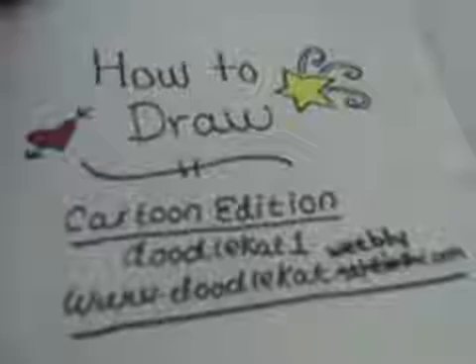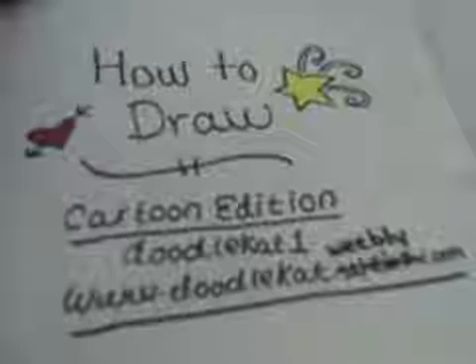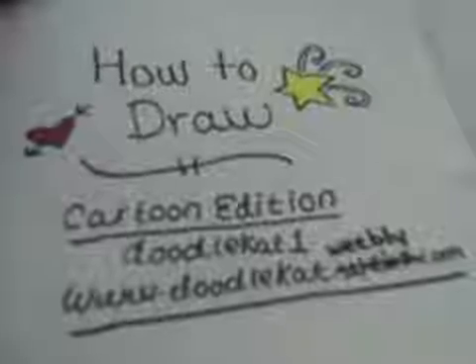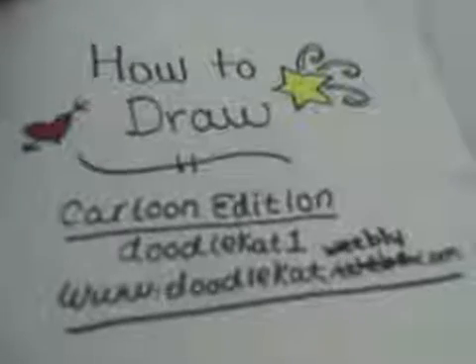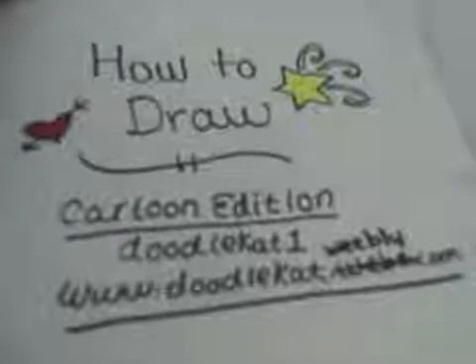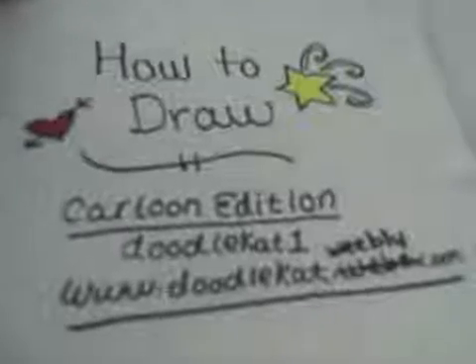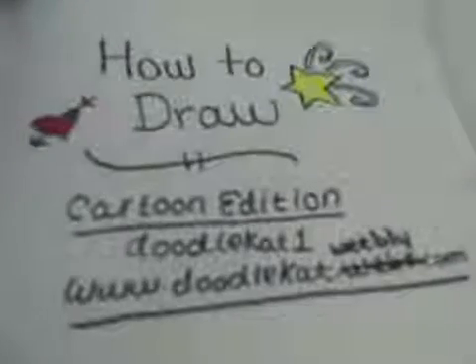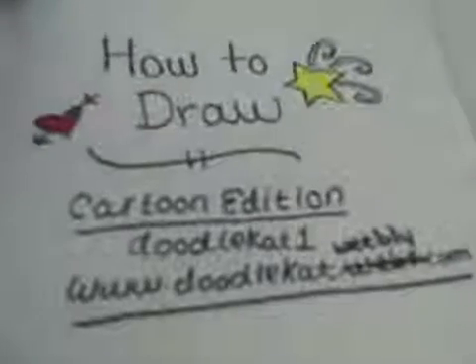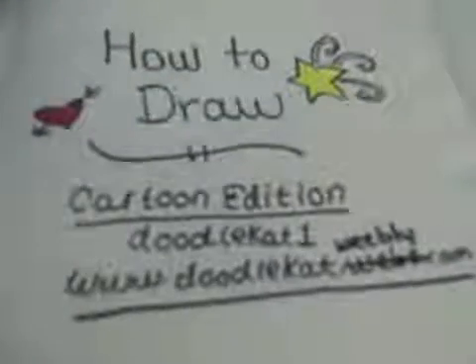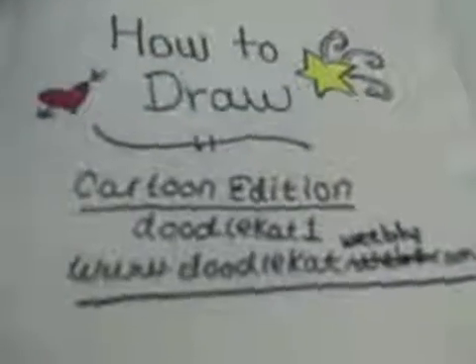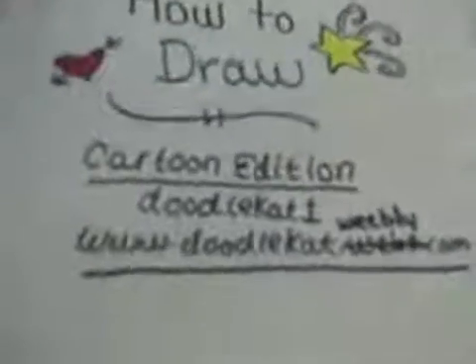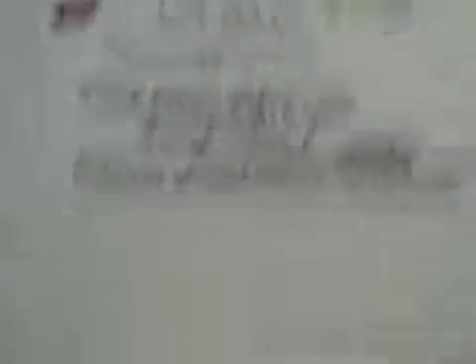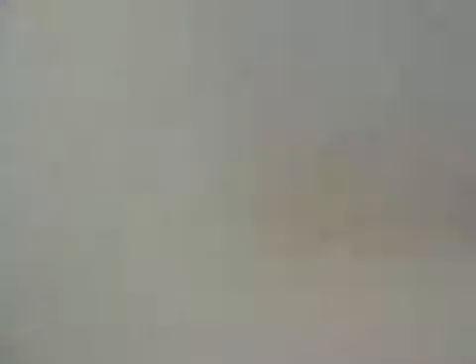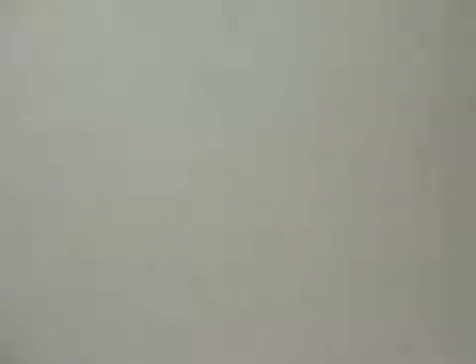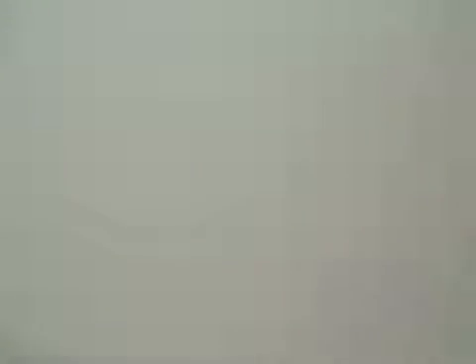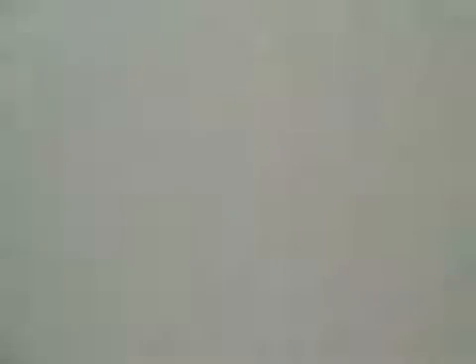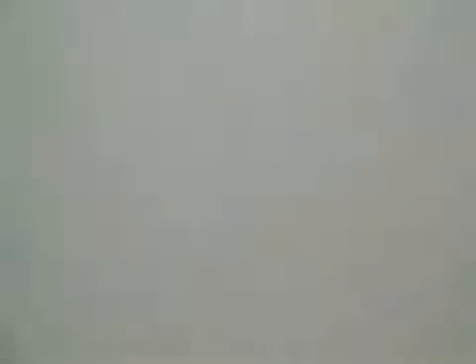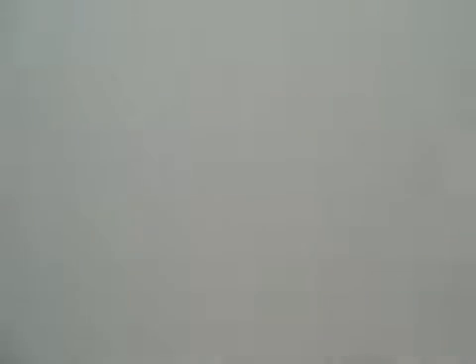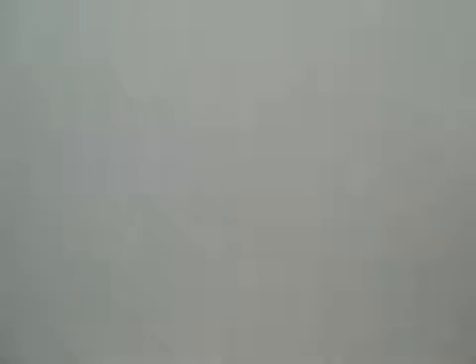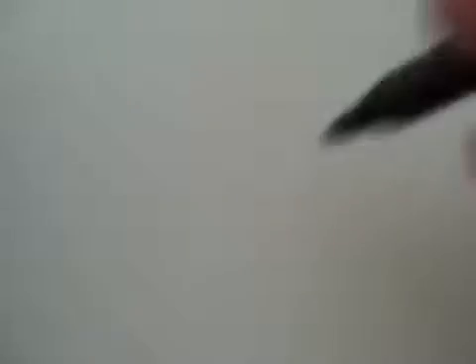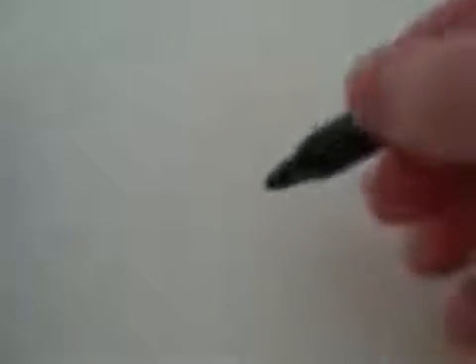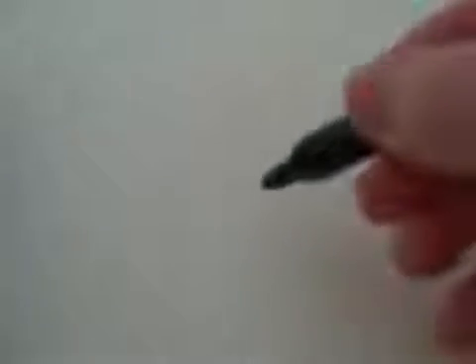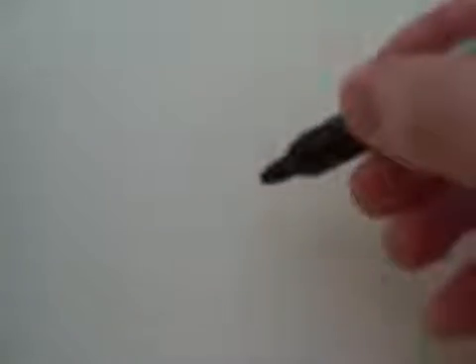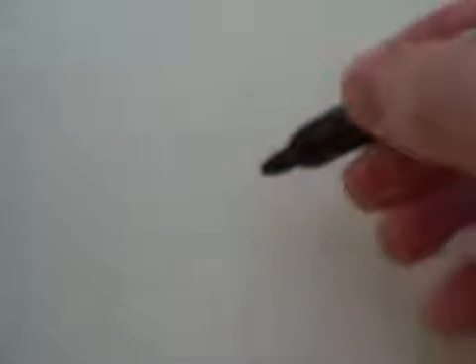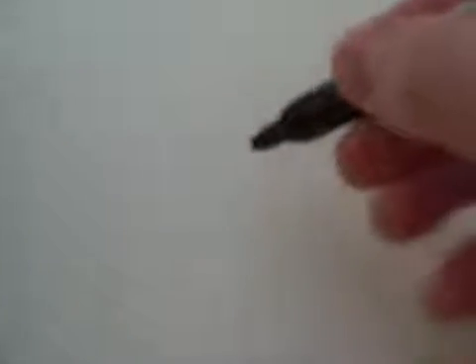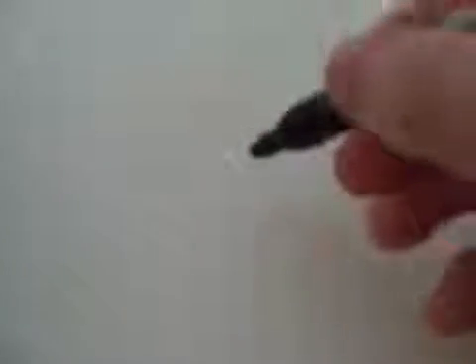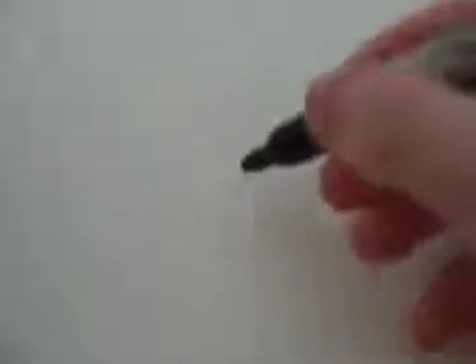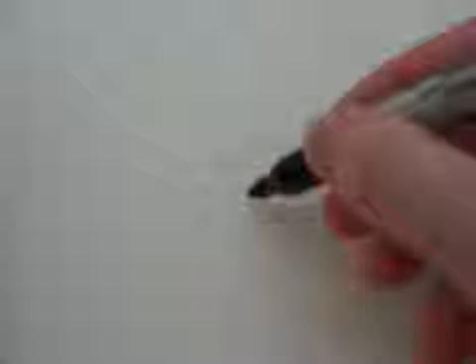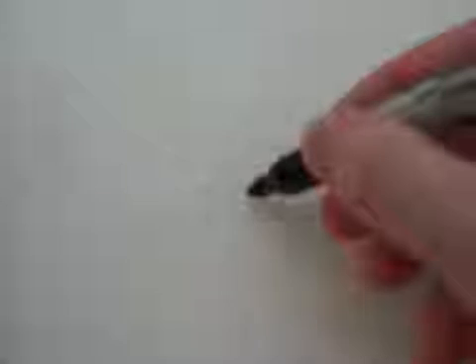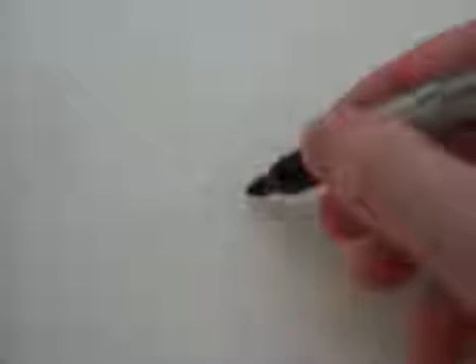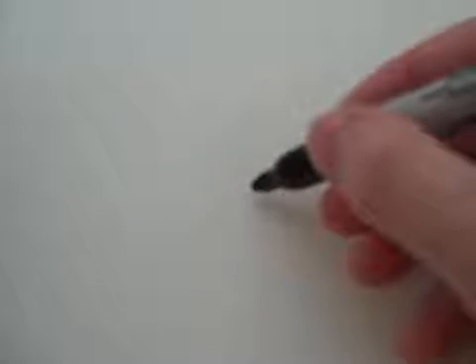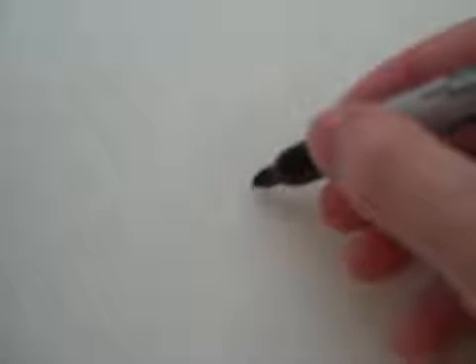How to Draw Cartoon Edition by Doodle Cat. Today I'm going to show you how to draw a porcupine.